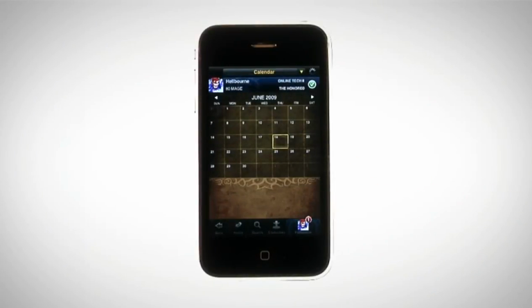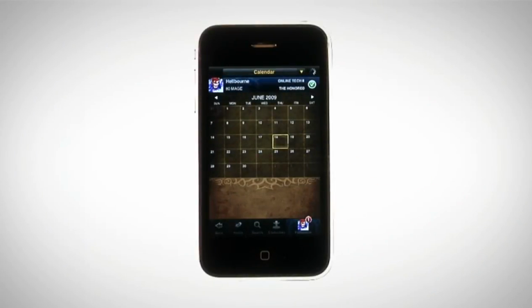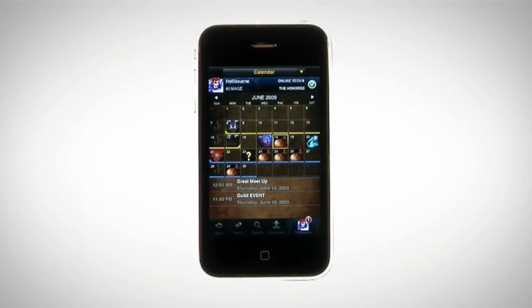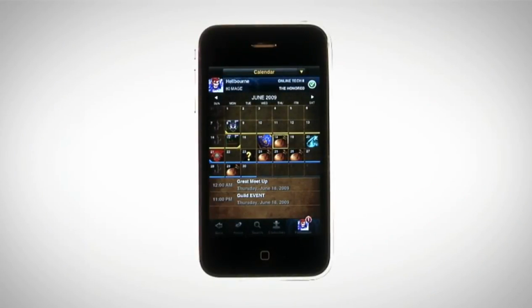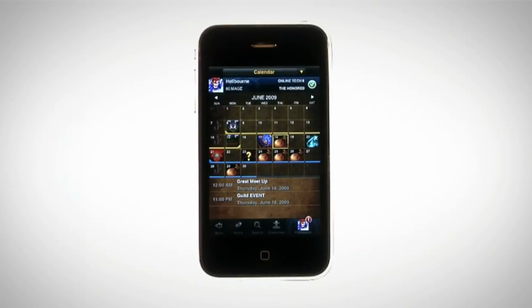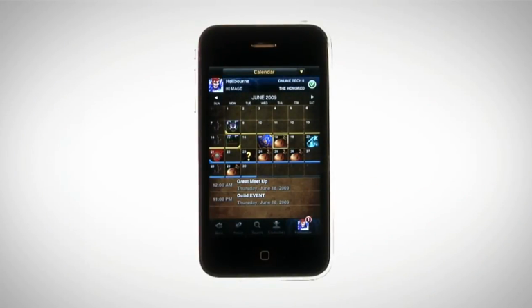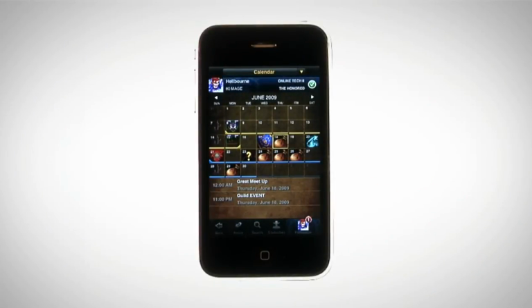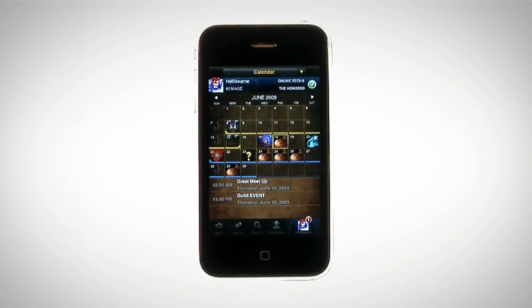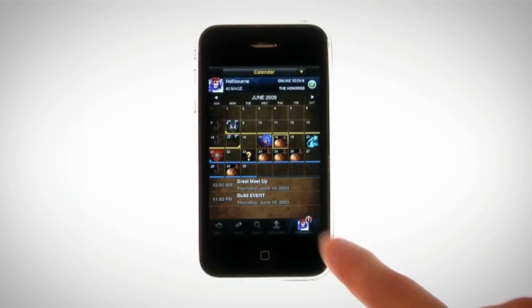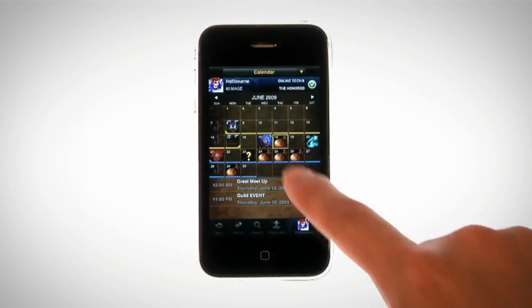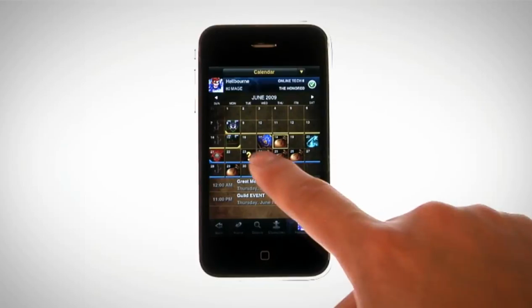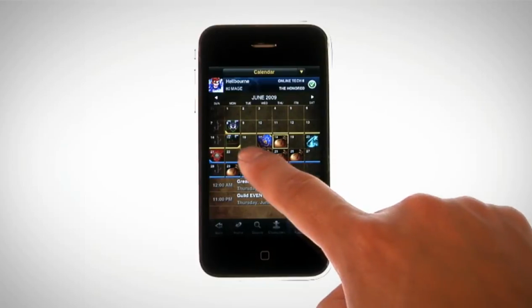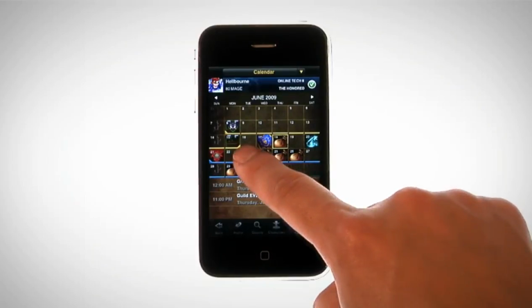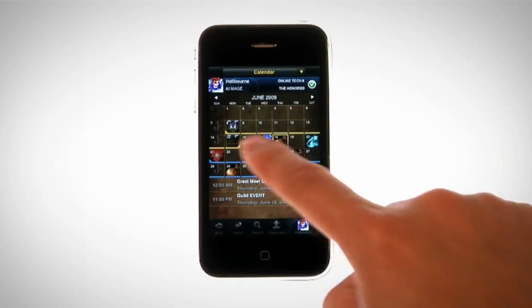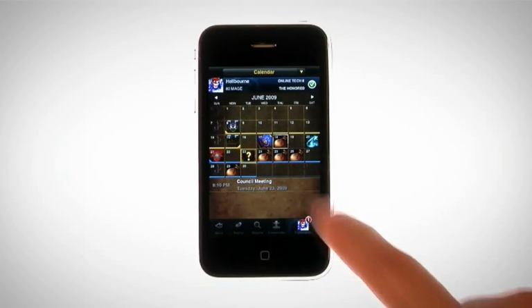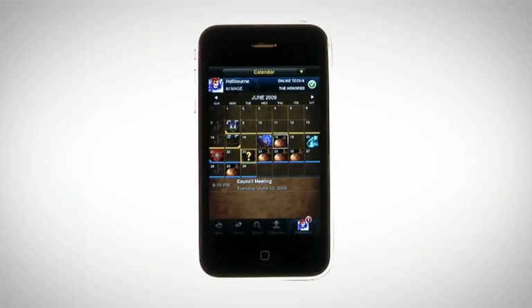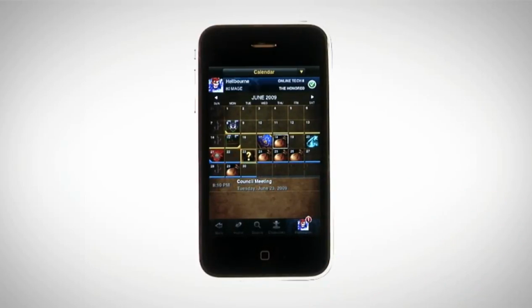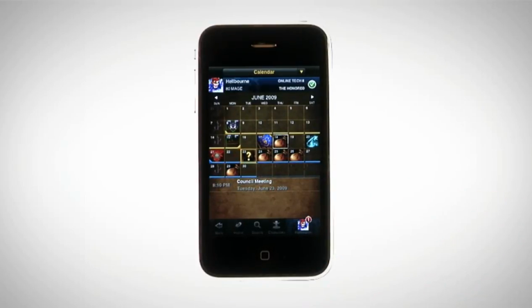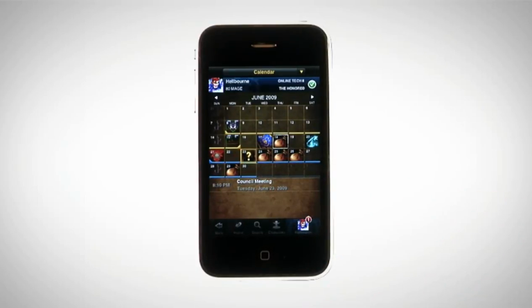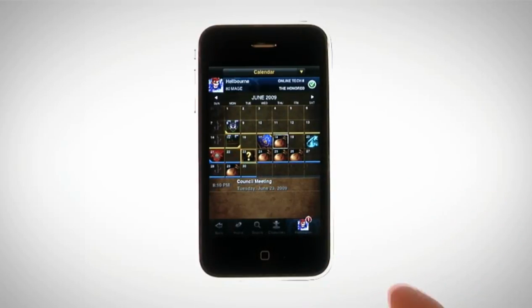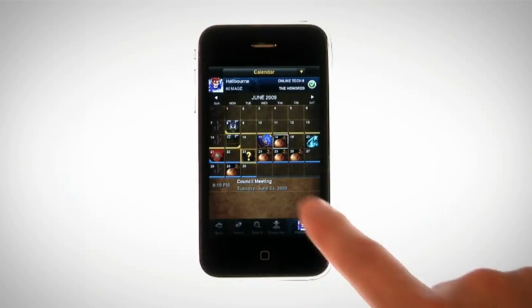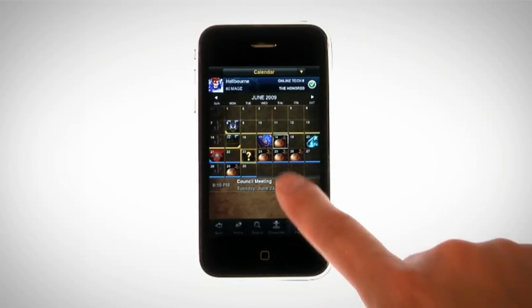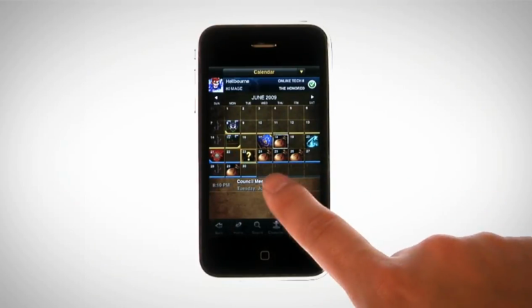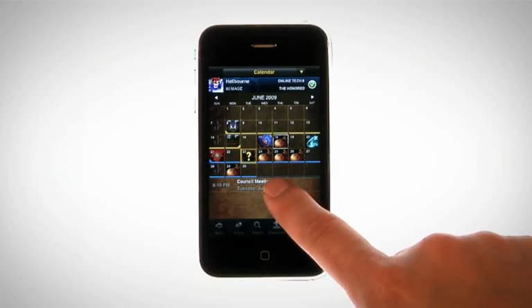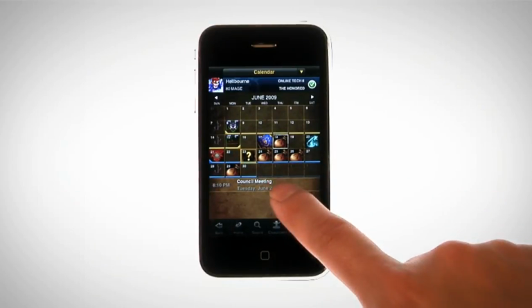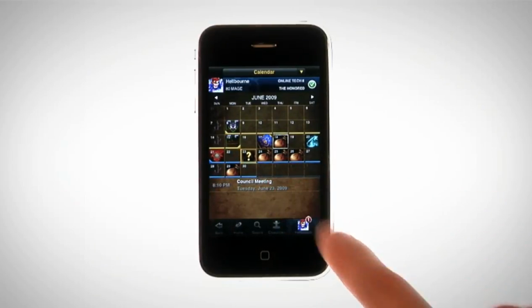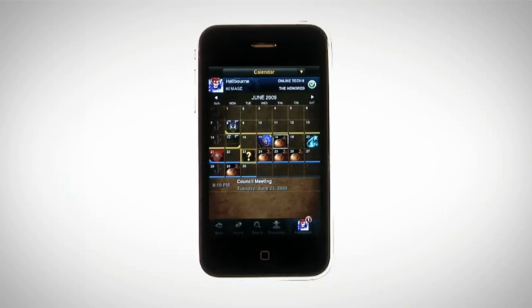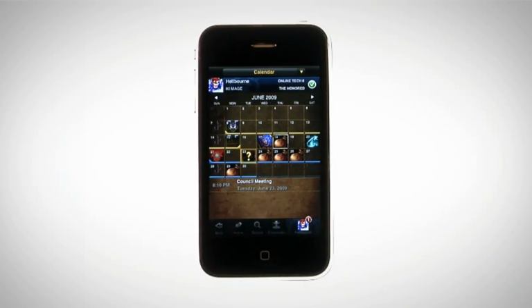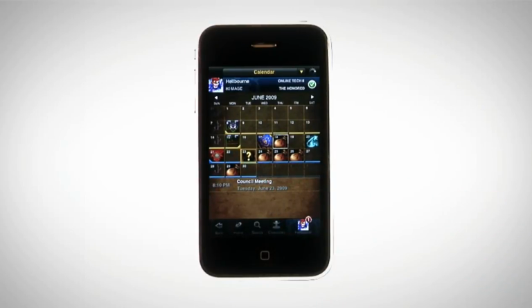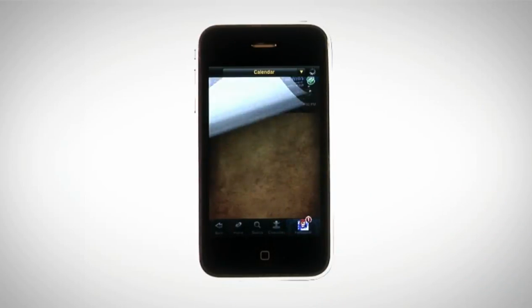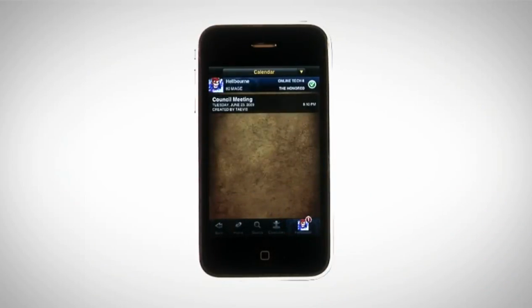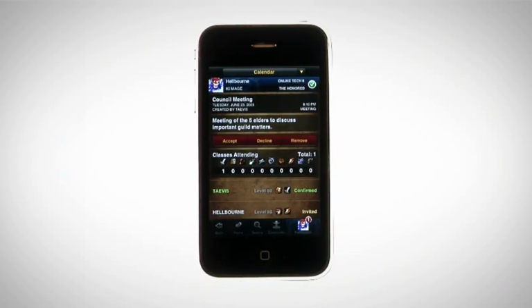Now with real-time updates and reminders, the Calendar allows you to keep track of in-game events and appointments on the go, so you'll never miss another raid.